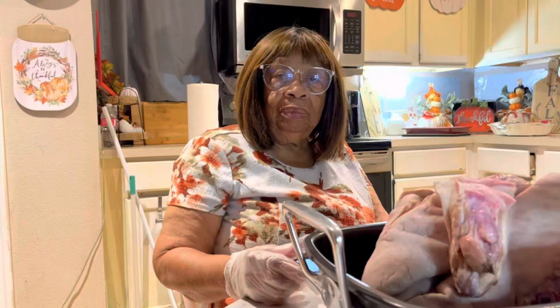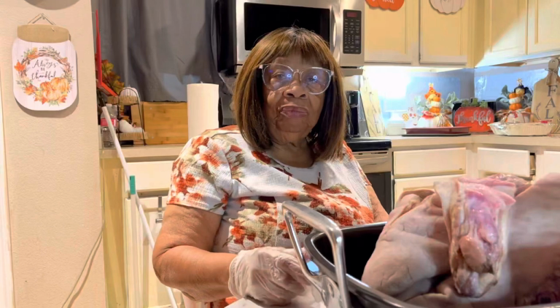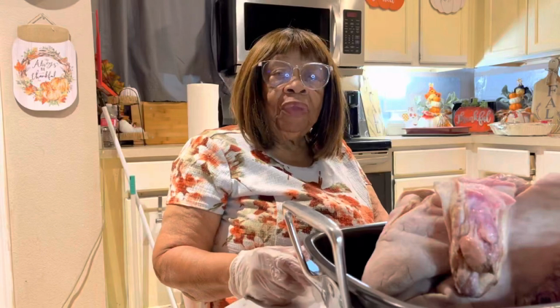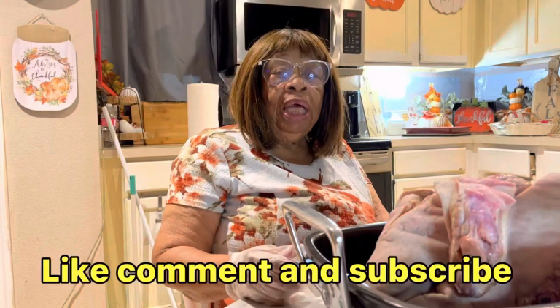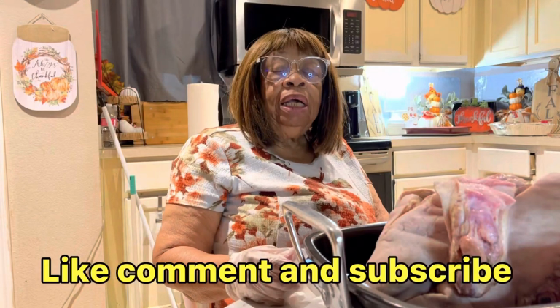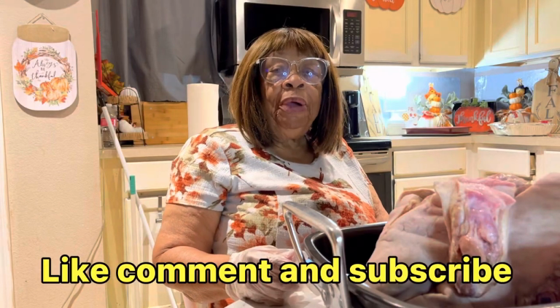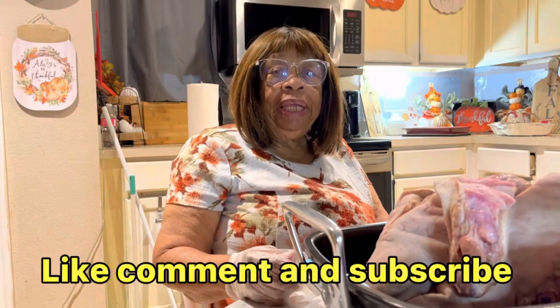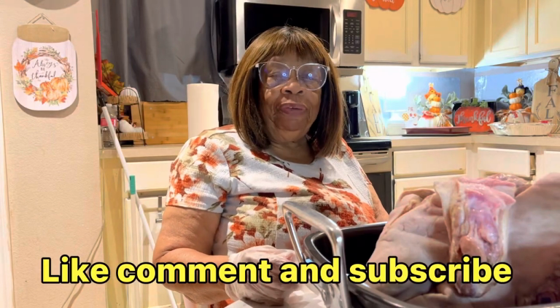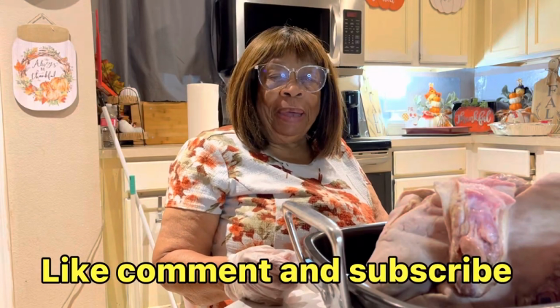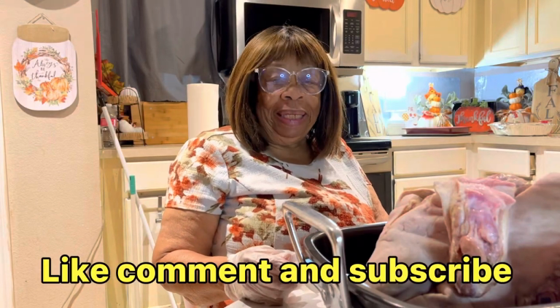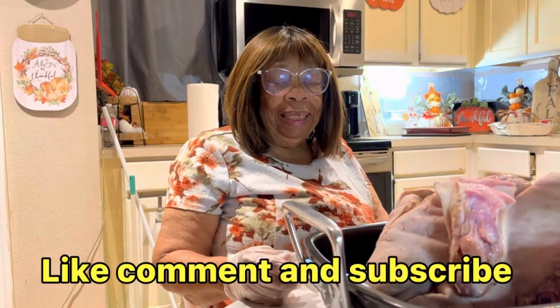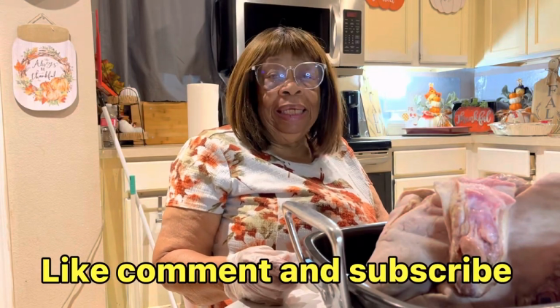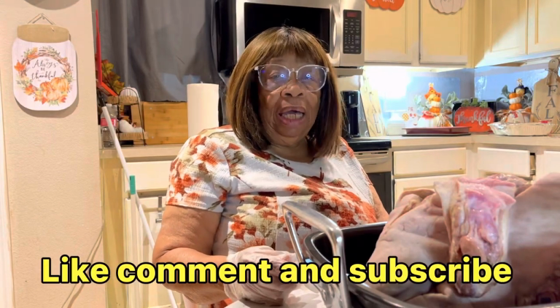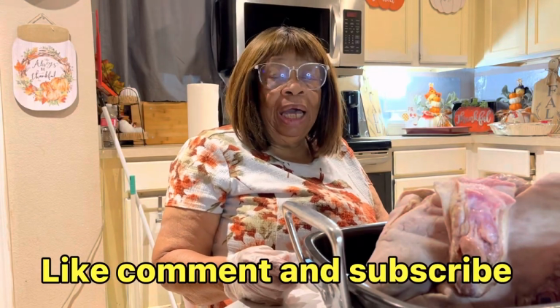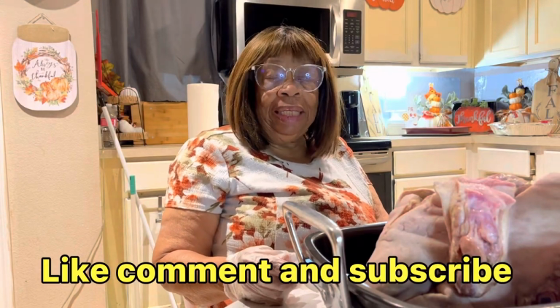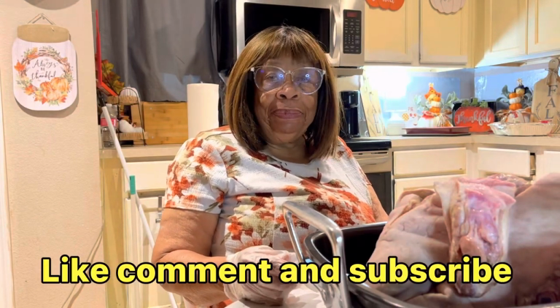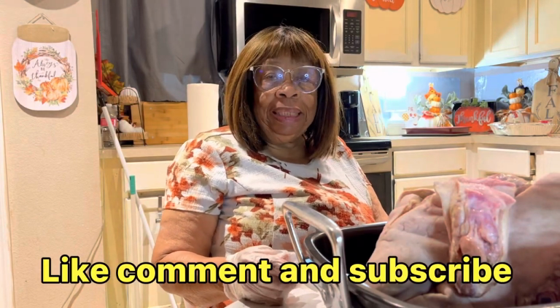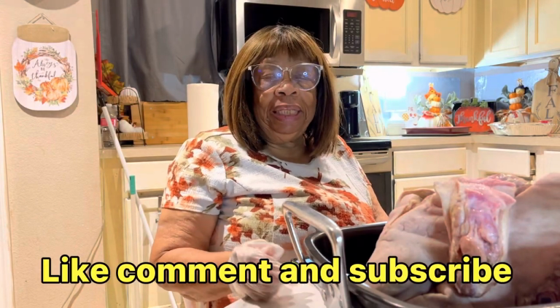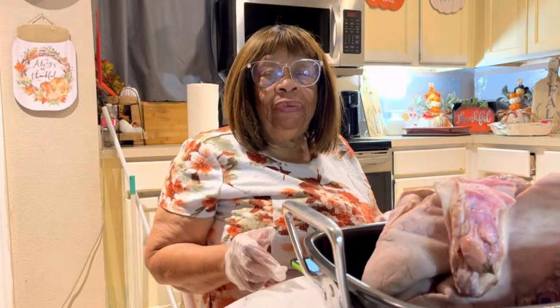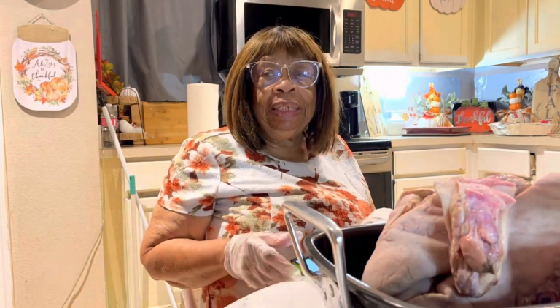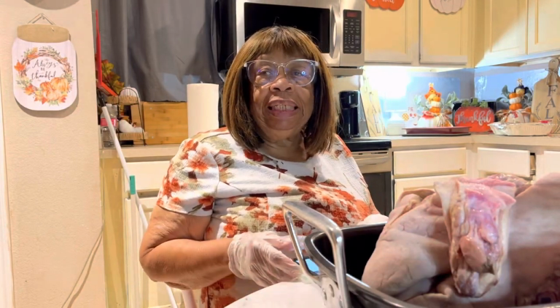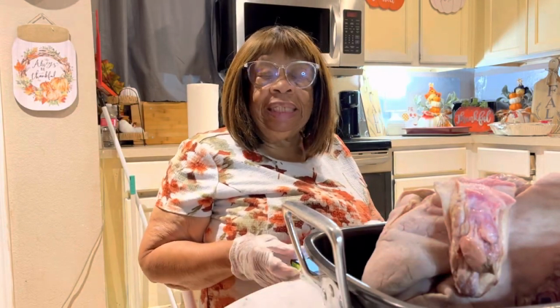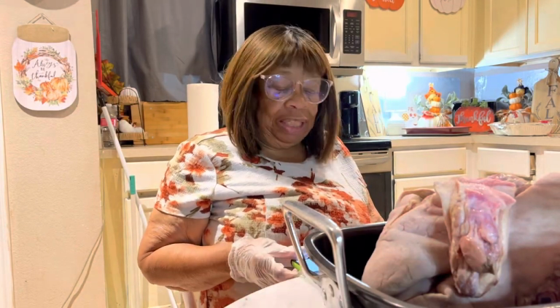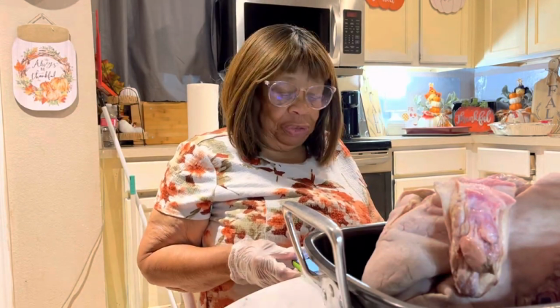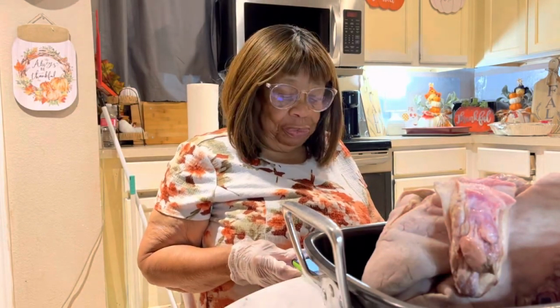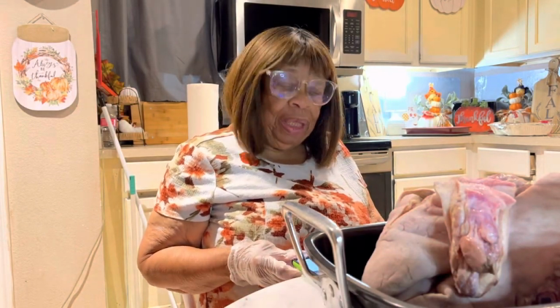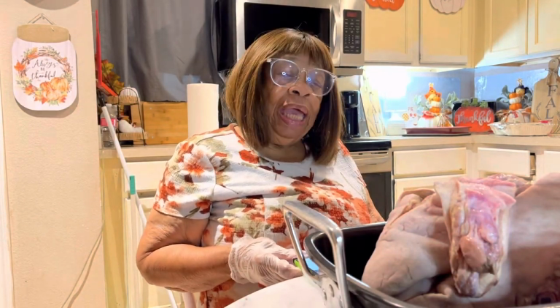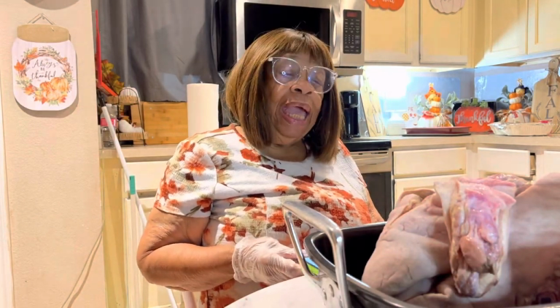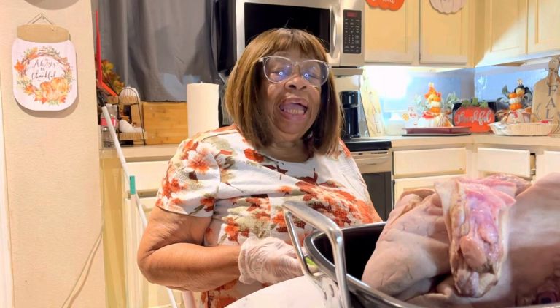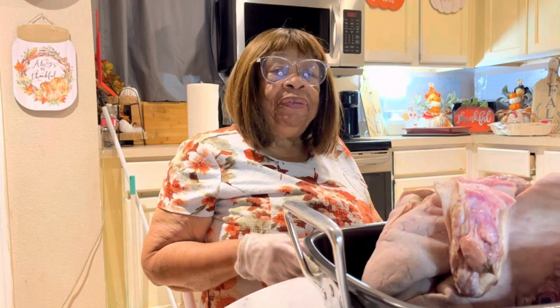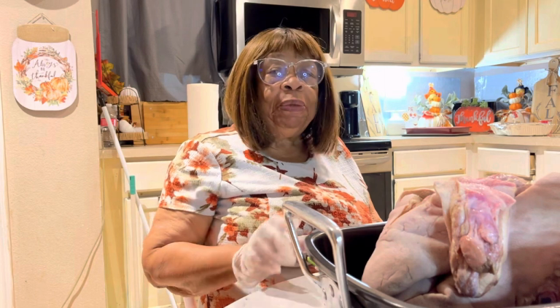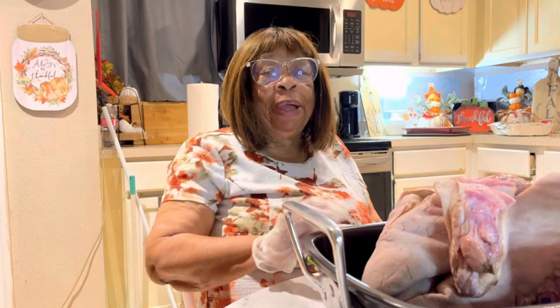Good morning, everybody. This is Ms. Lena from Ms. Lena's Kitchen, and I have a surprise.